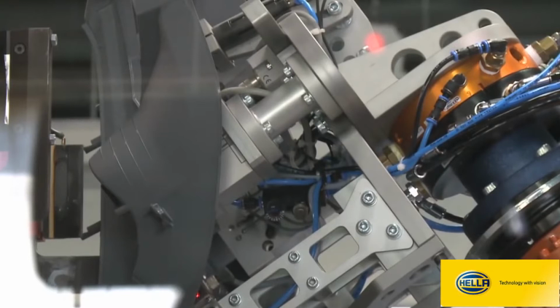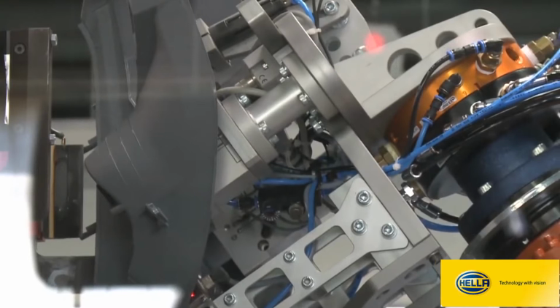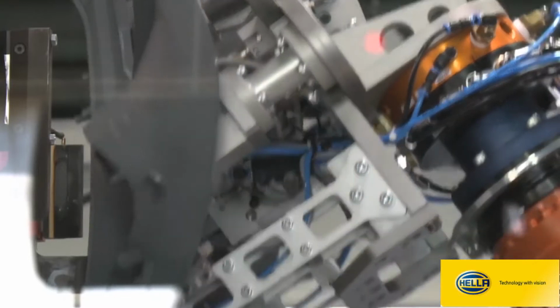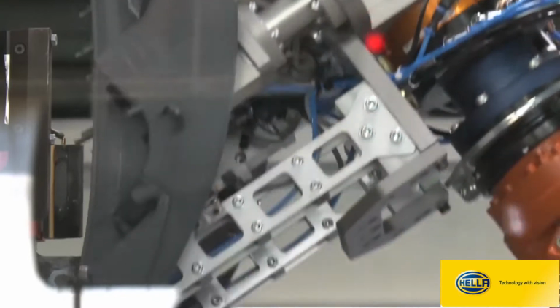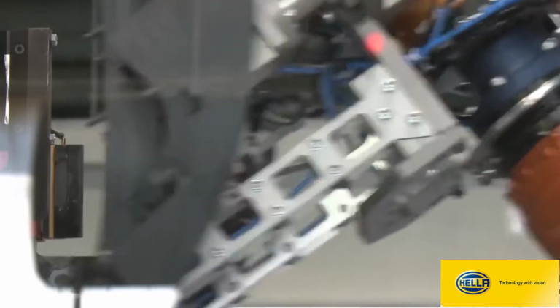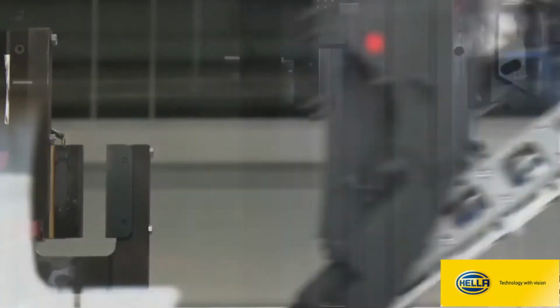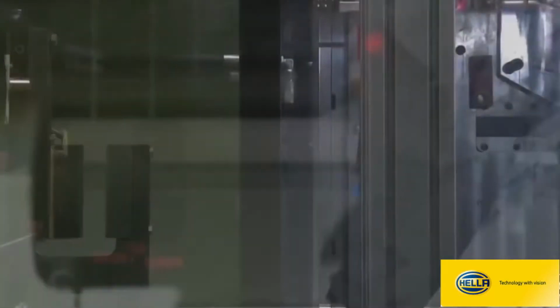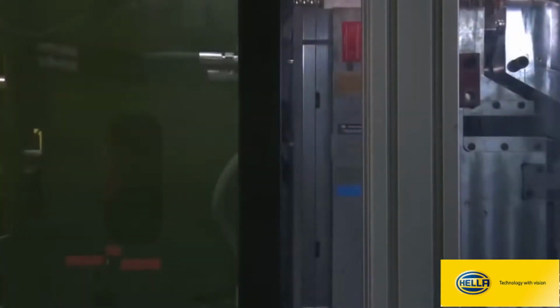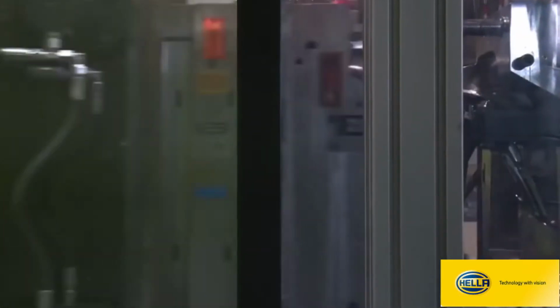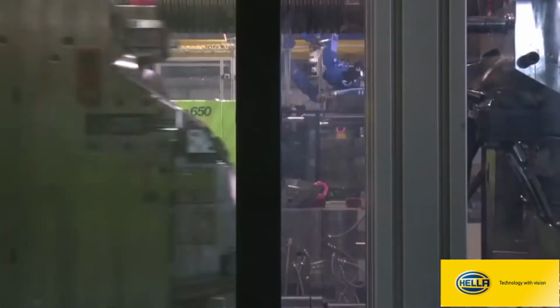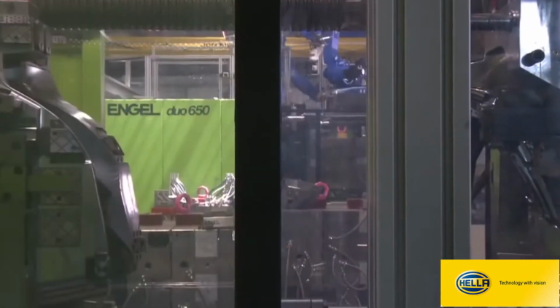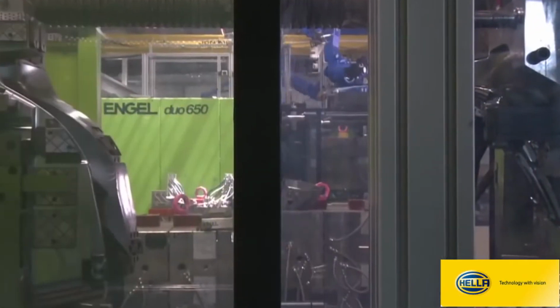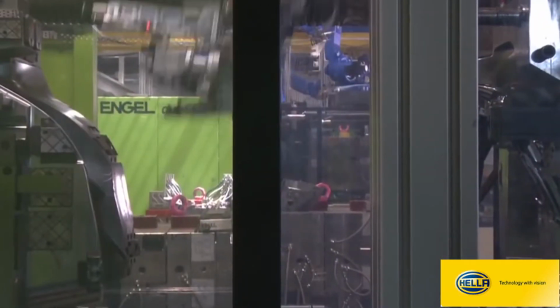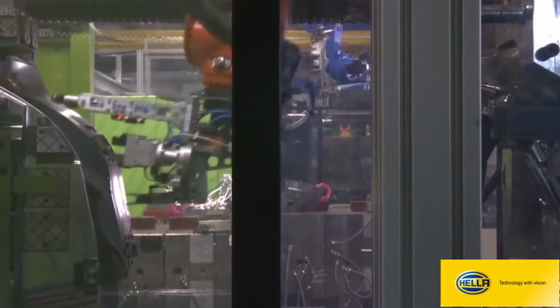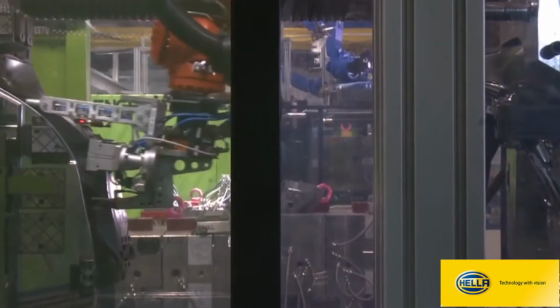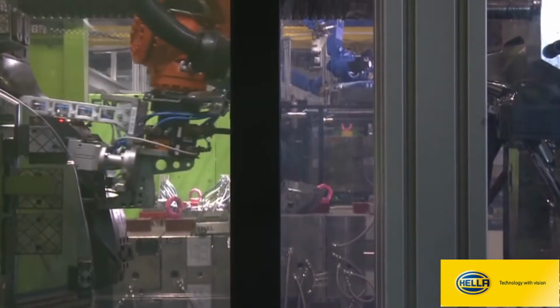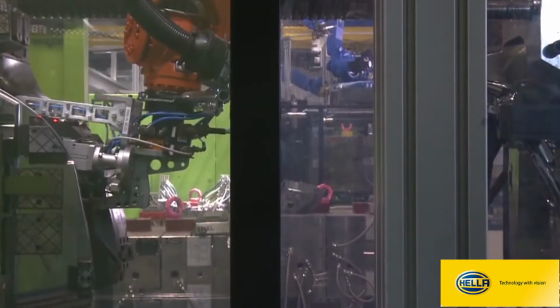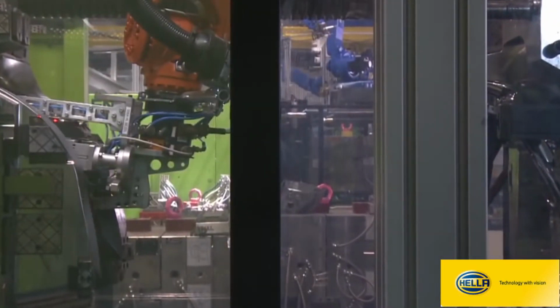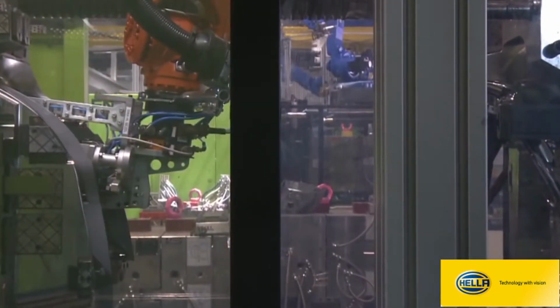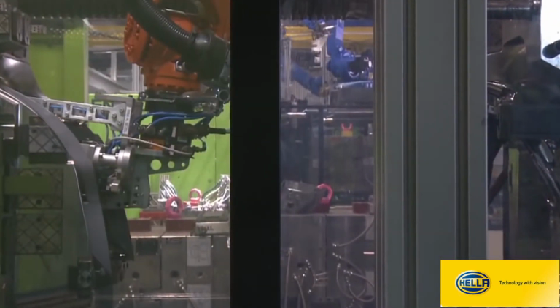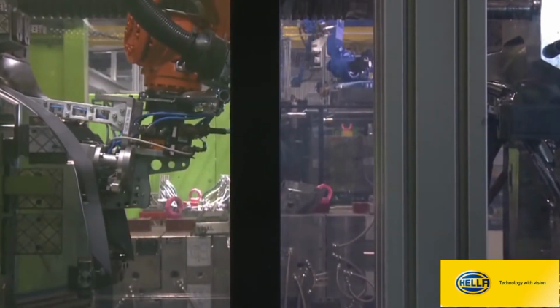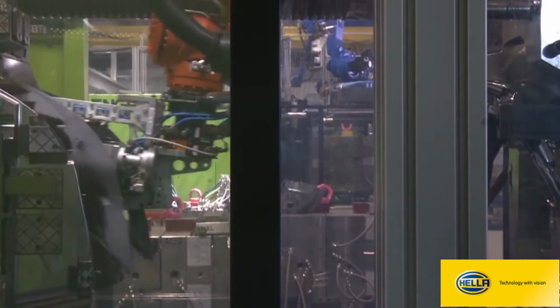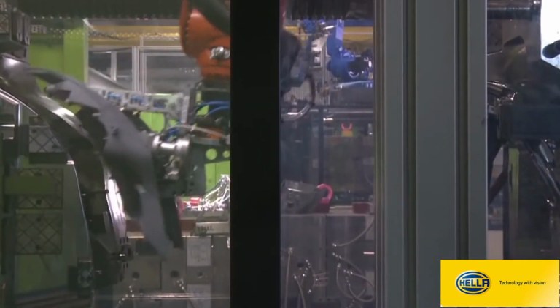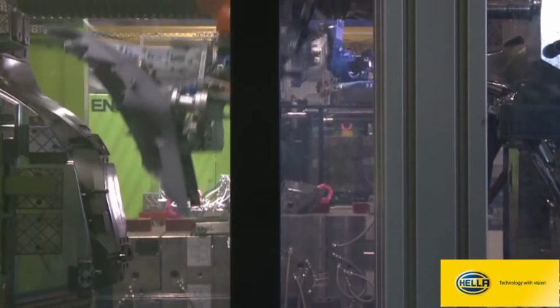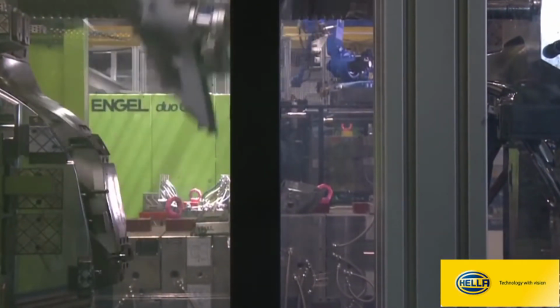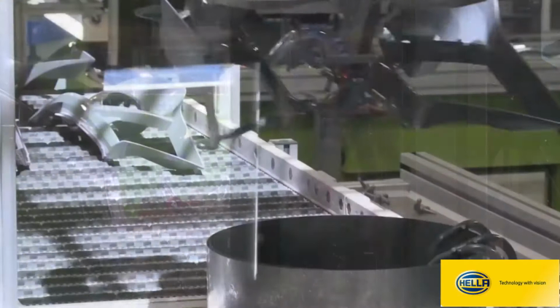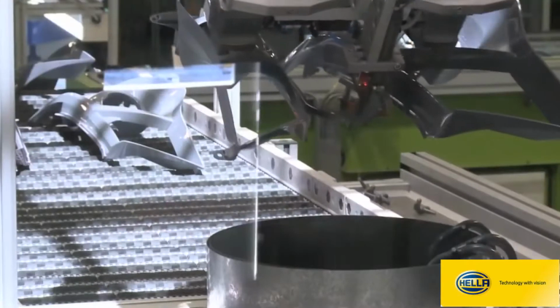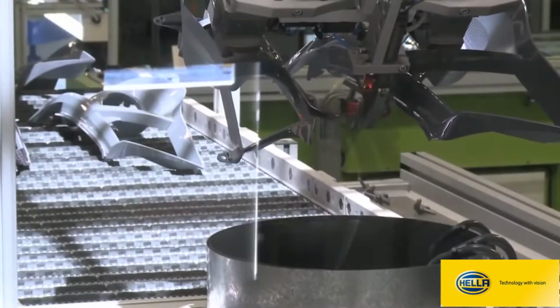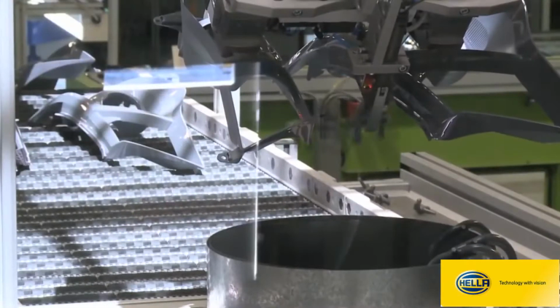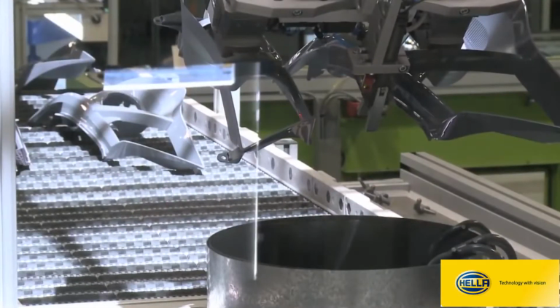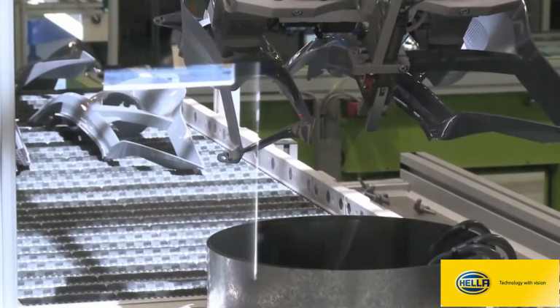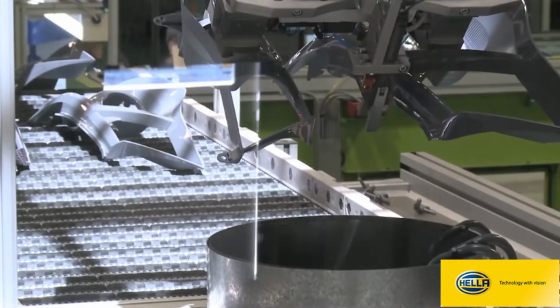So we successfully removed the part, cut the gate, placed it on the conveyor, removed the scrap and presented it to the operator.